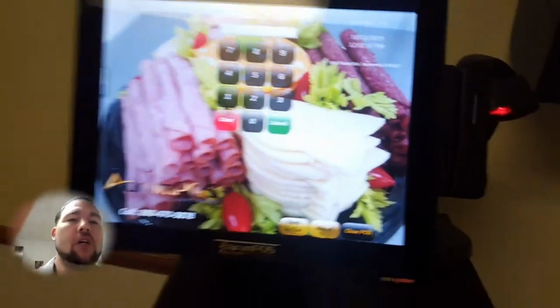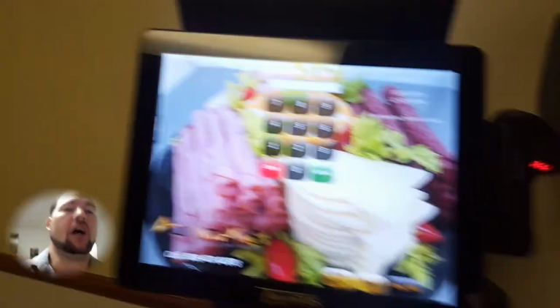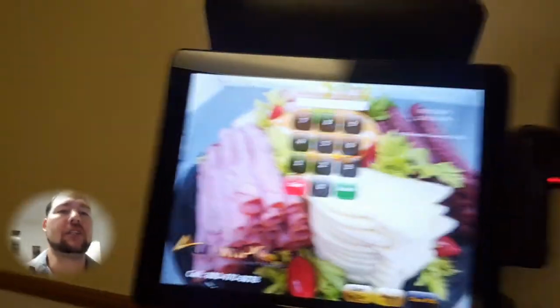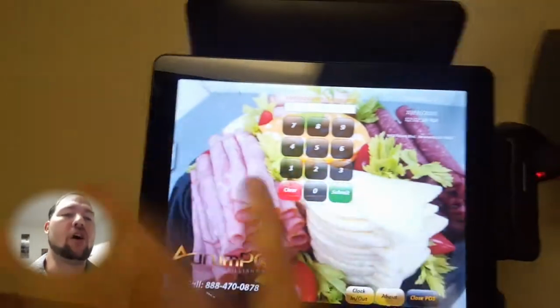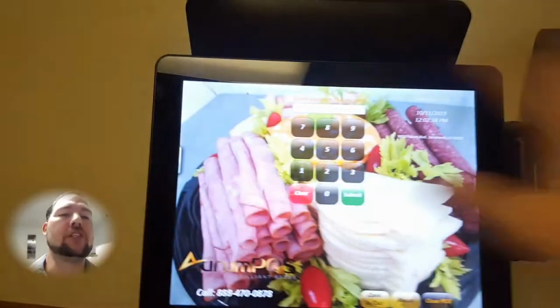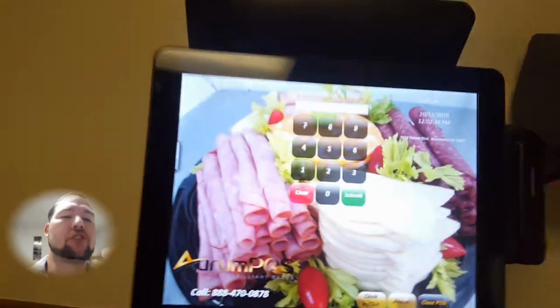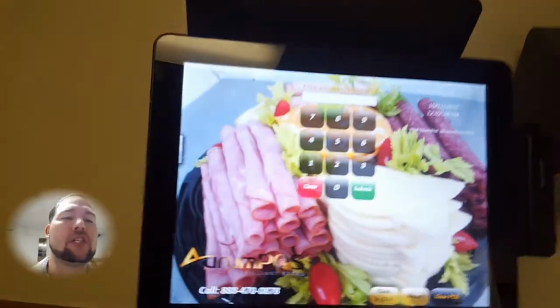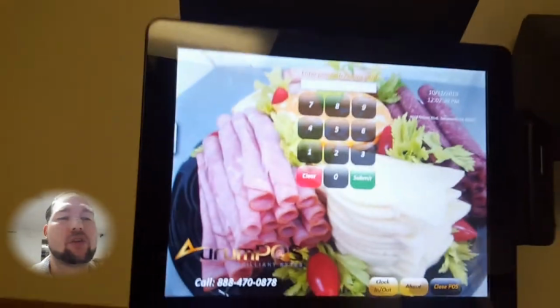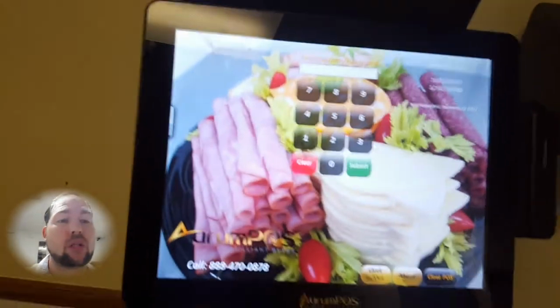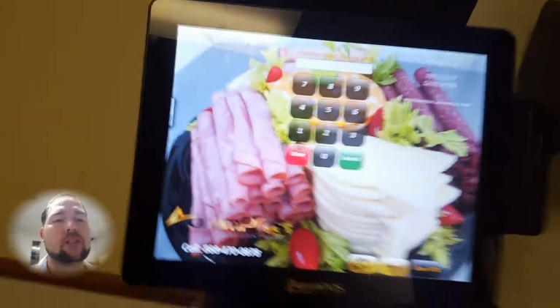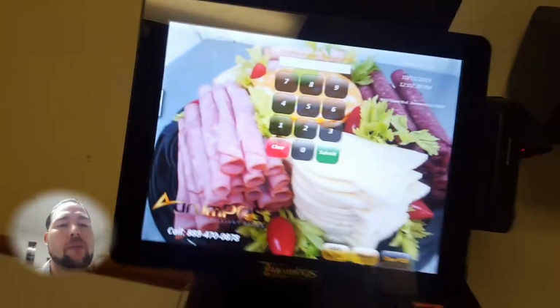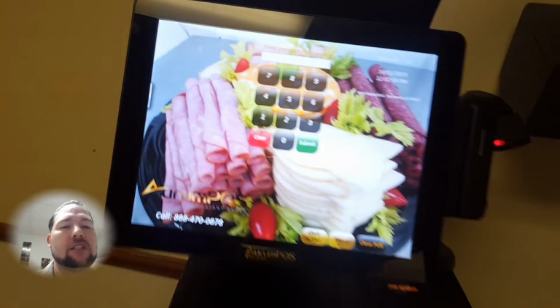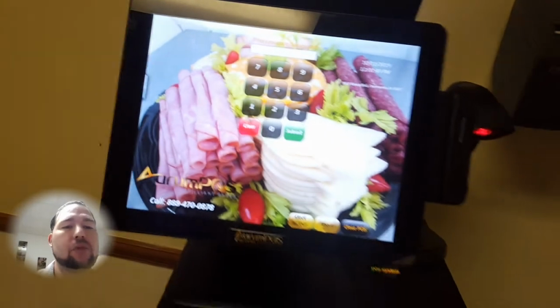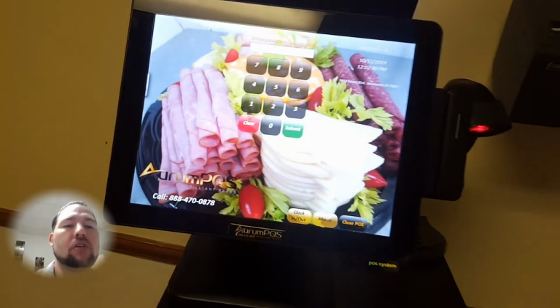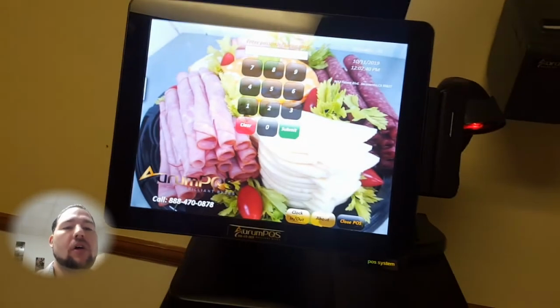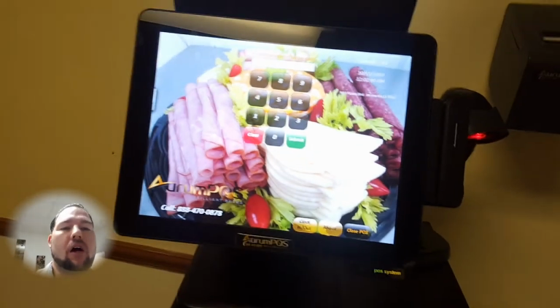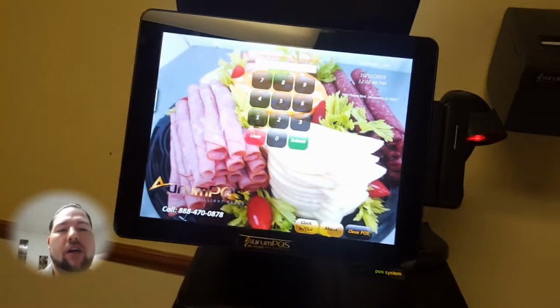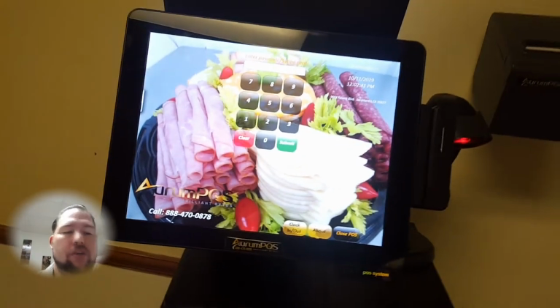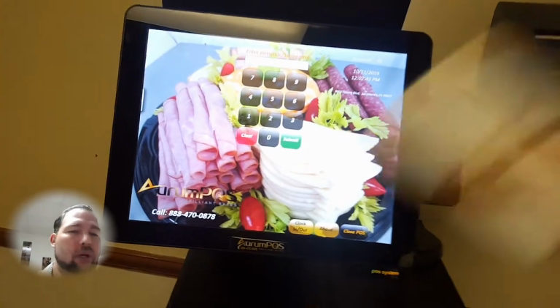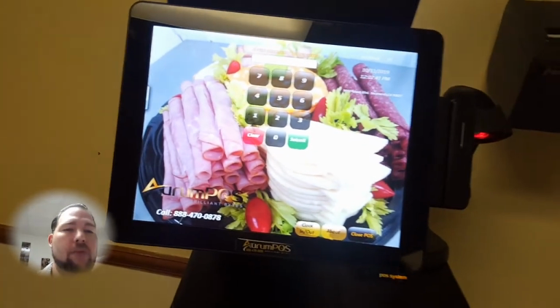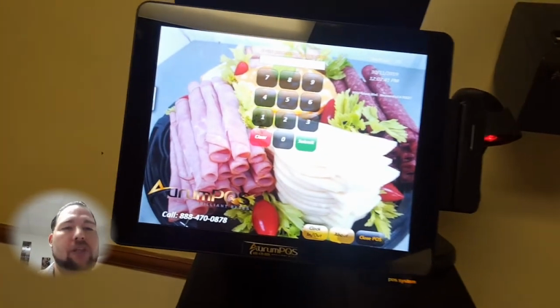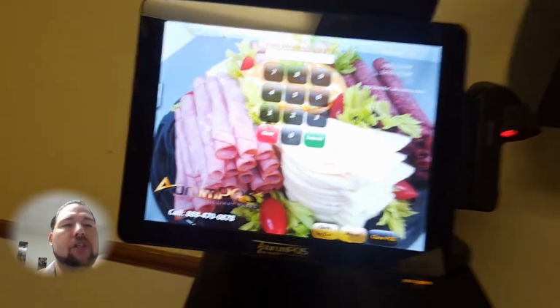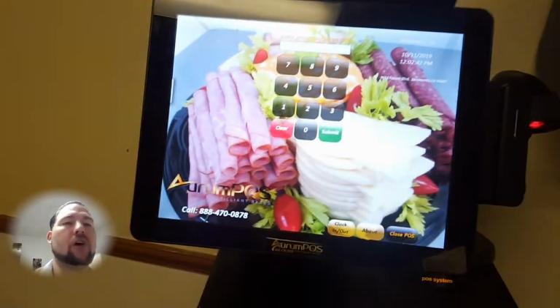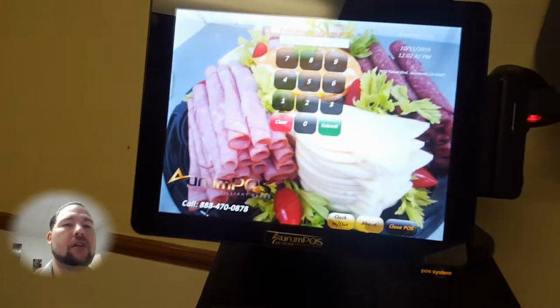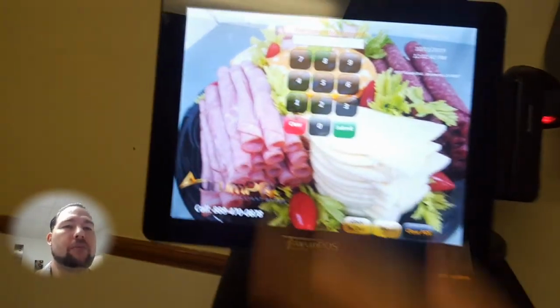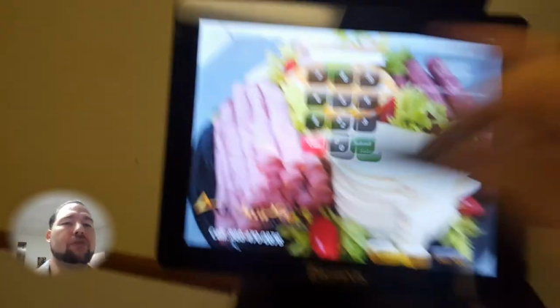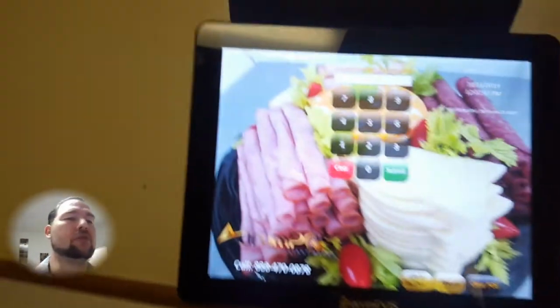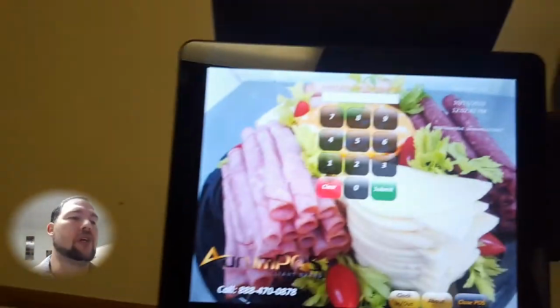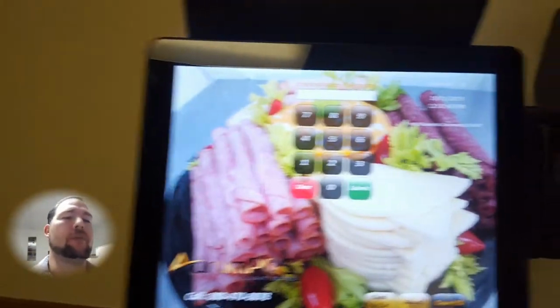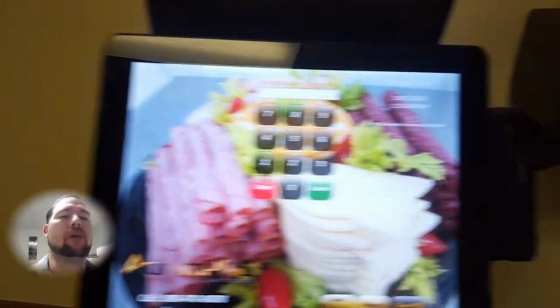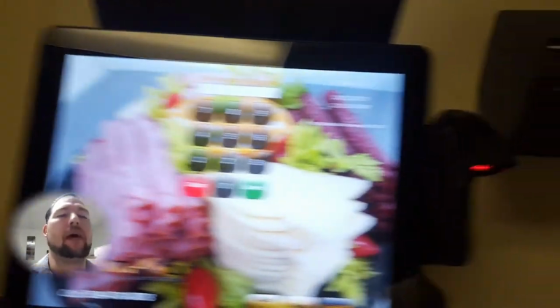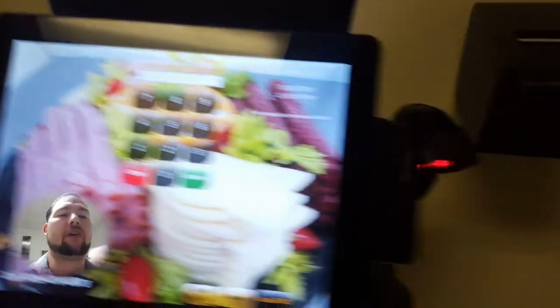This login screen is totally customizable — you can put any picture you want, with a beautiful transparent background.